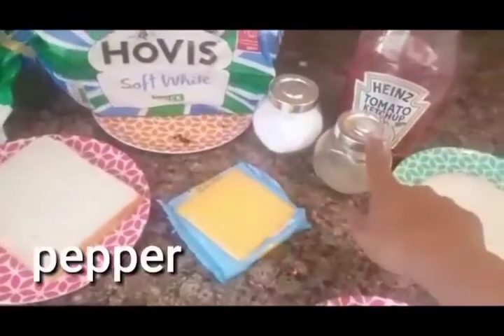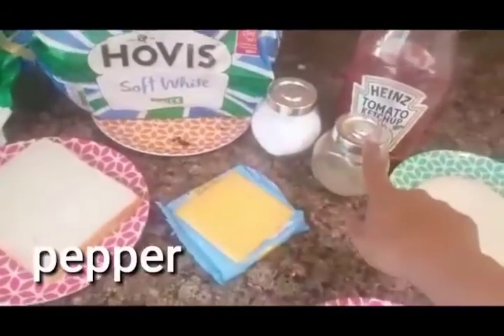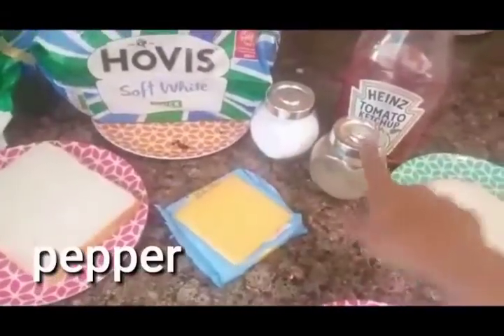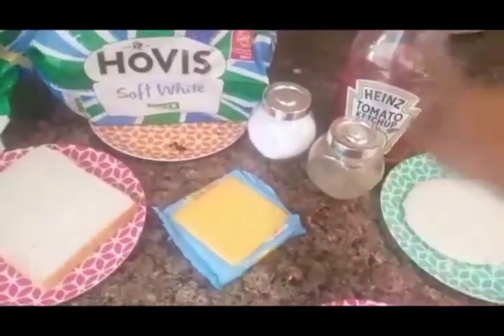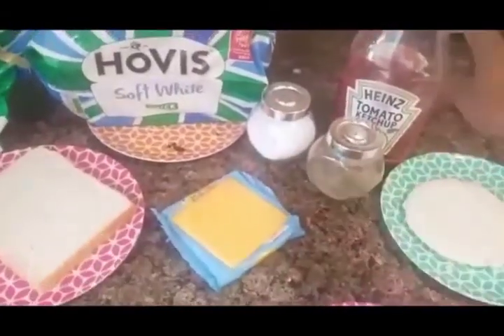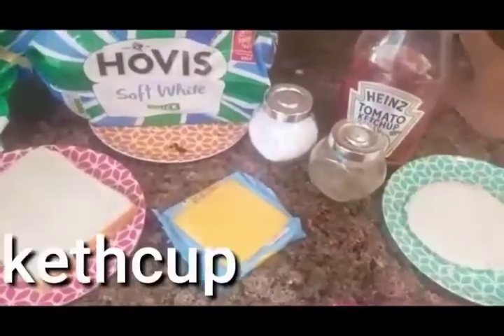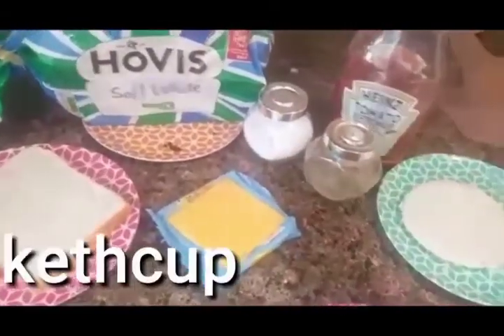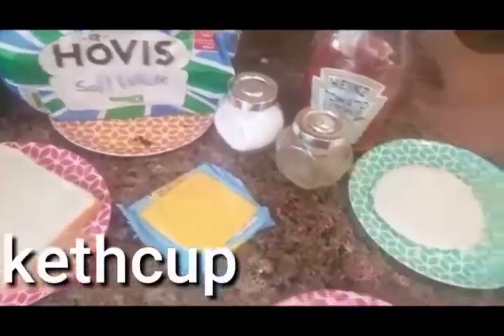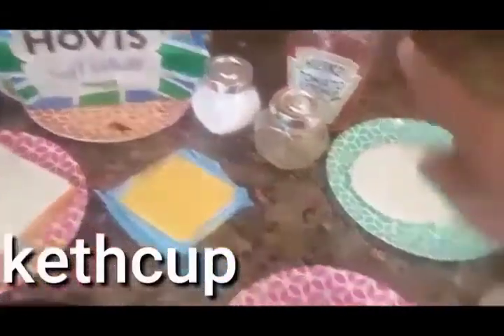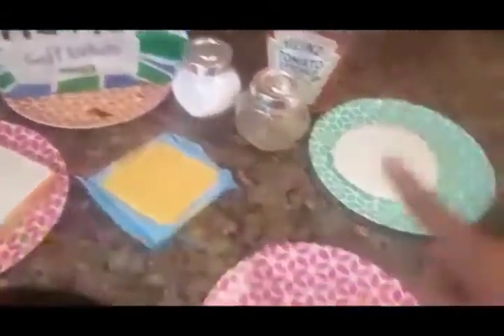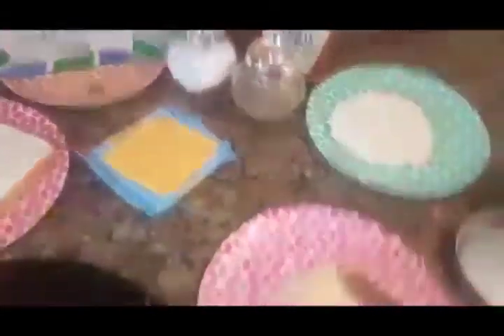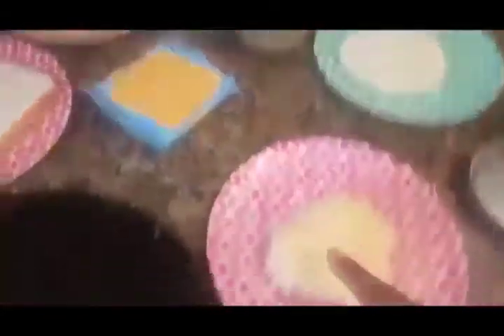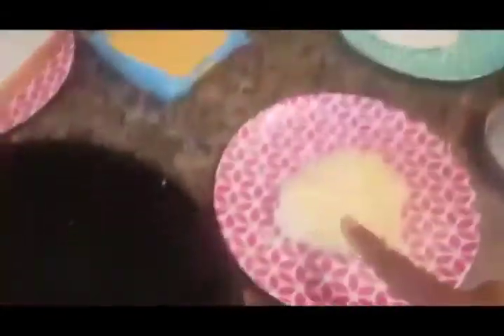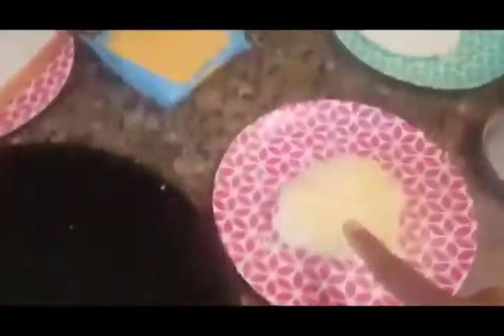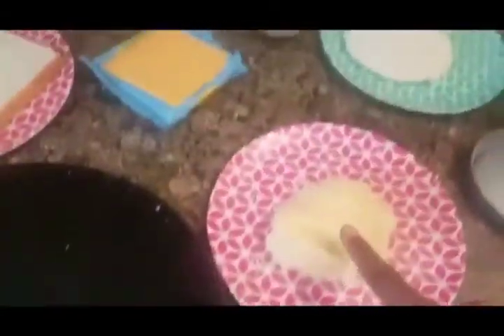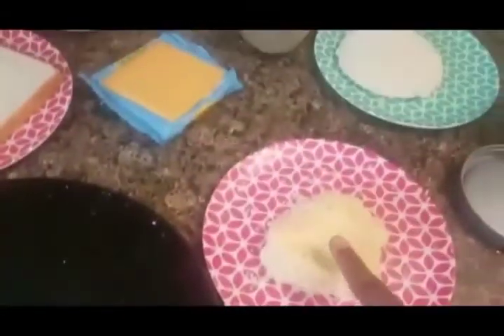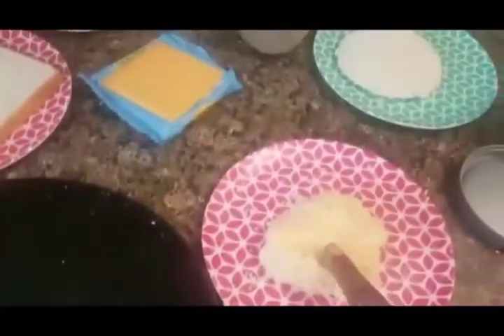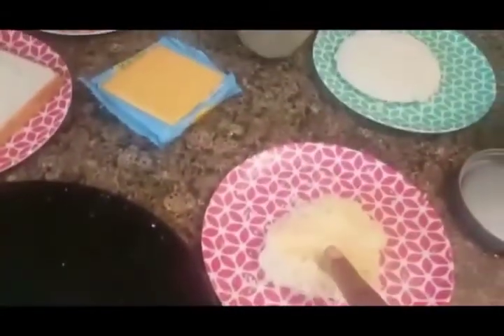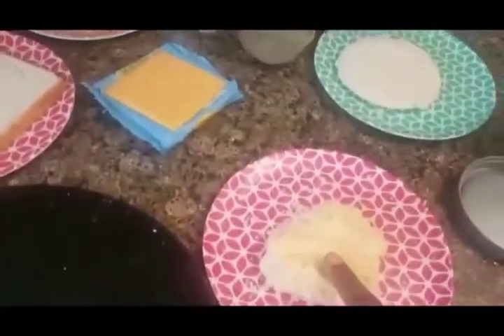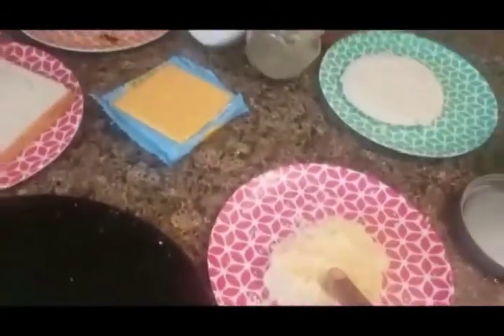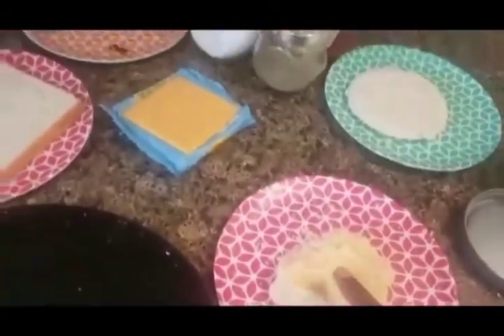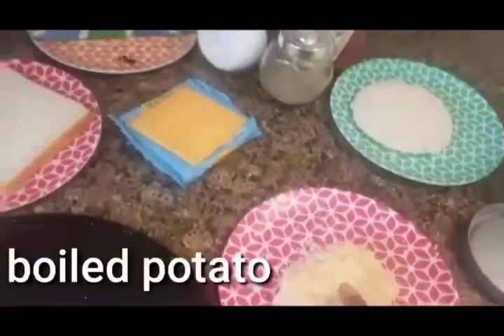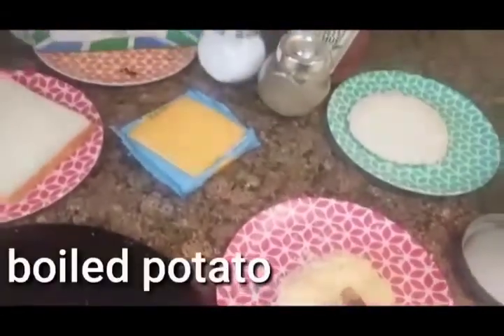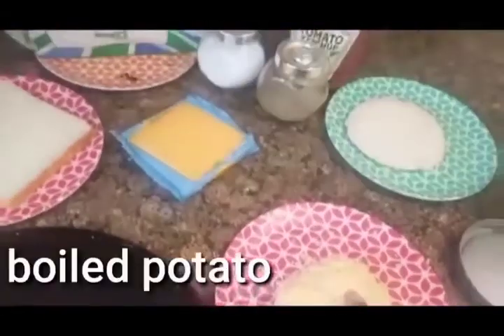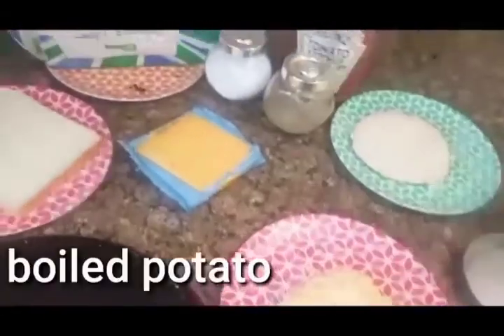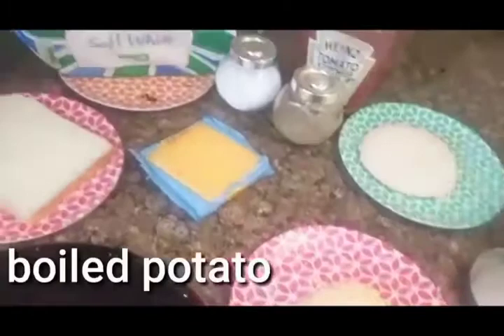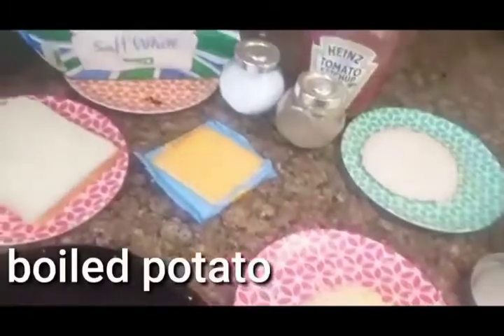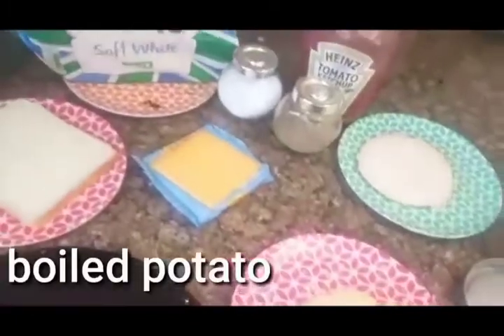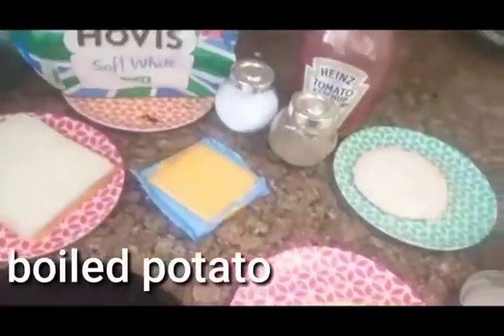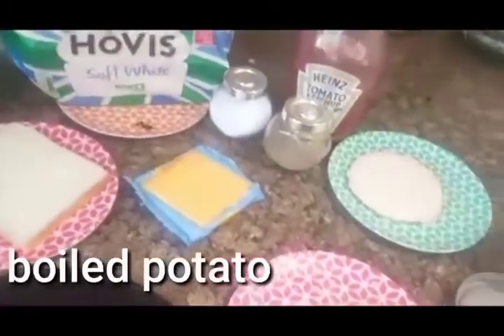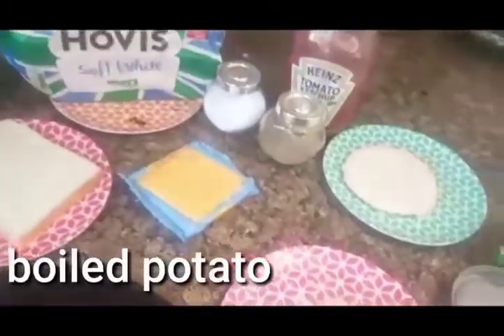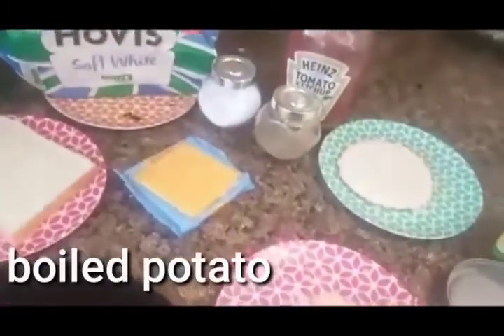Salt, pepper, ketchup, and some boiled potato — mash it.